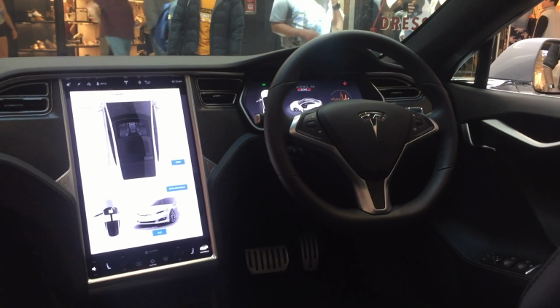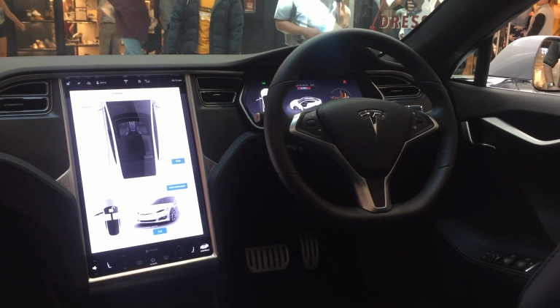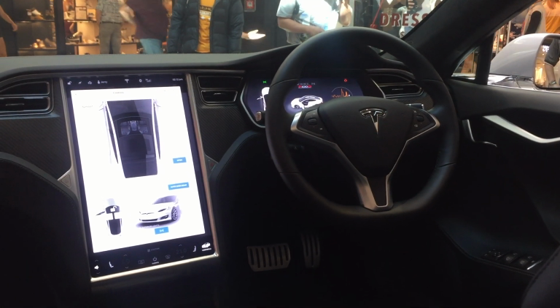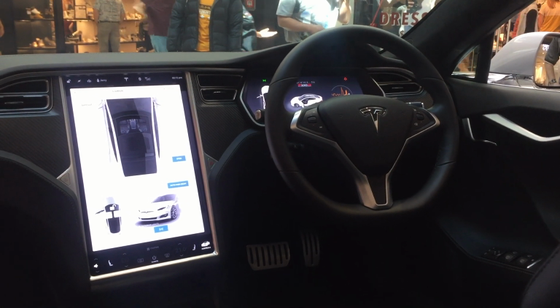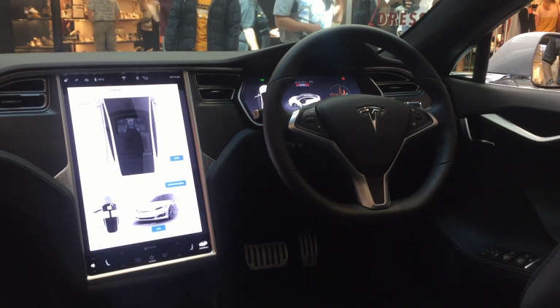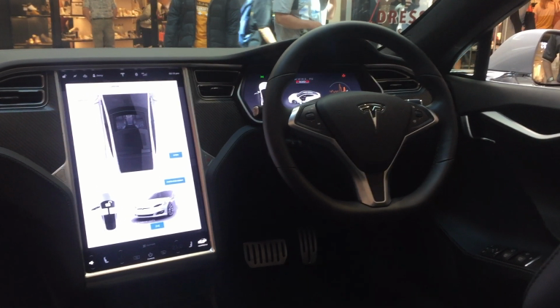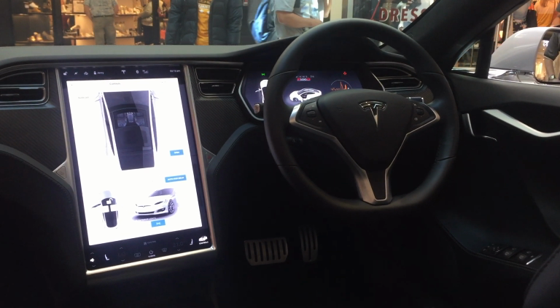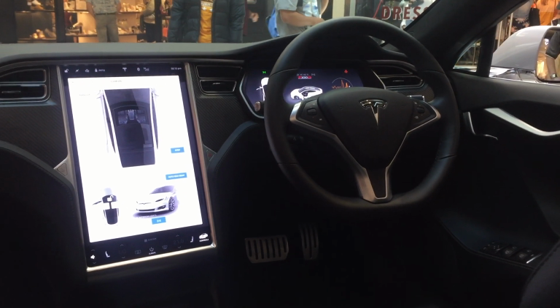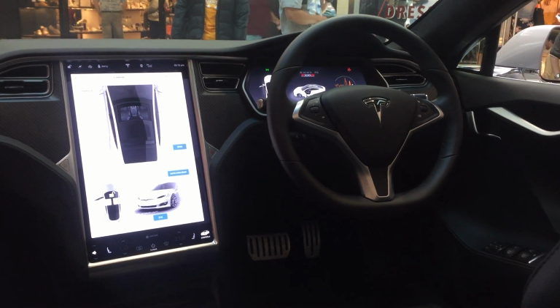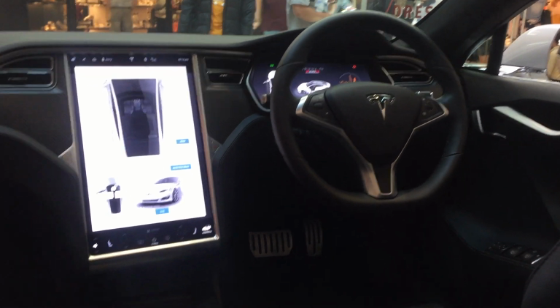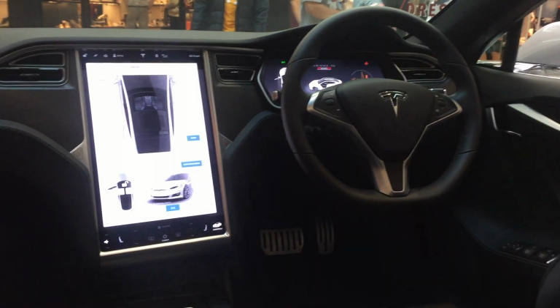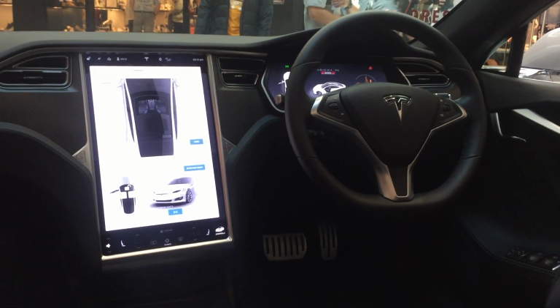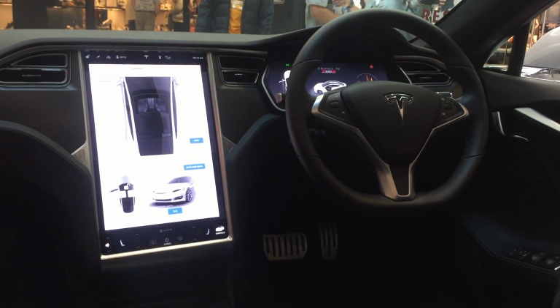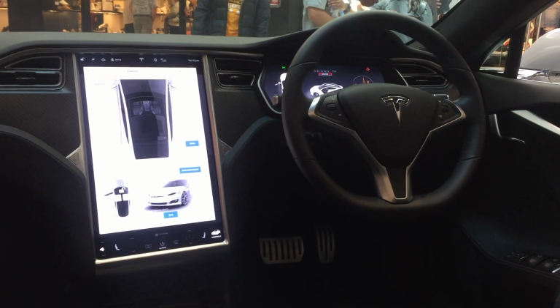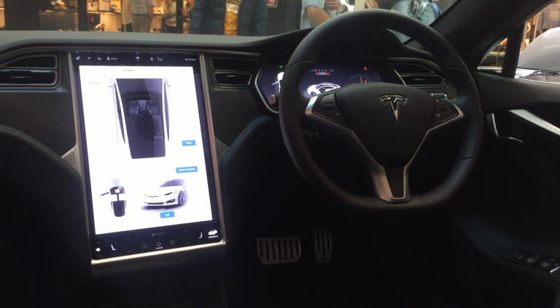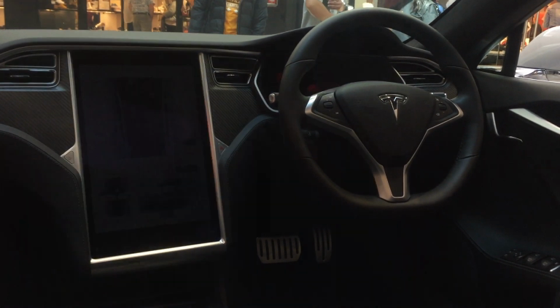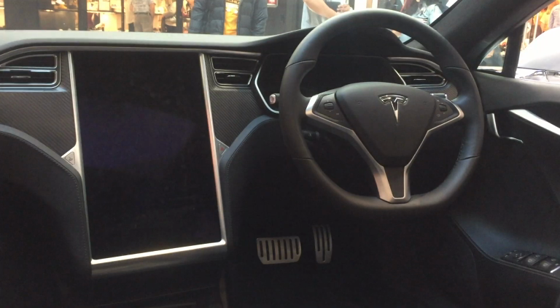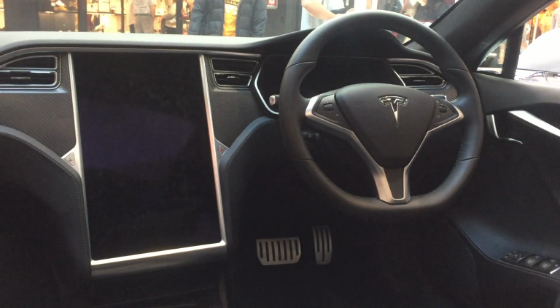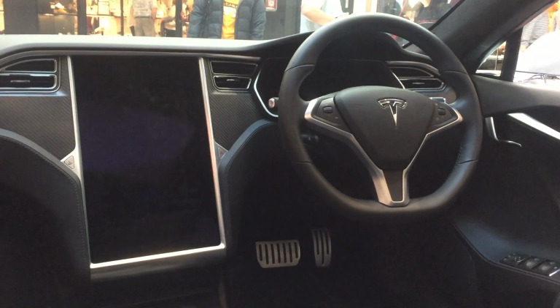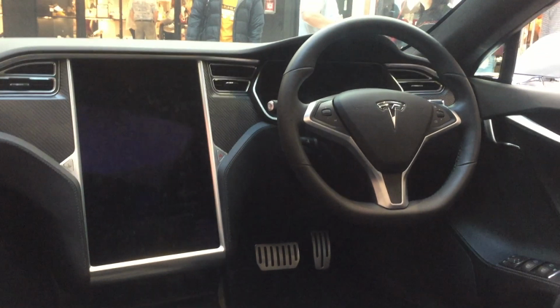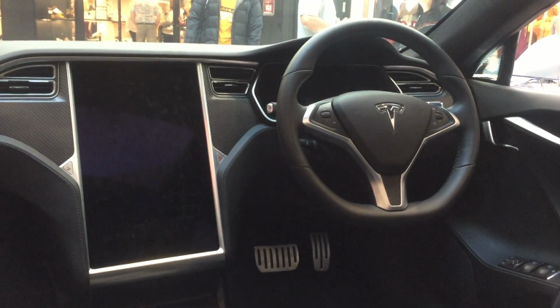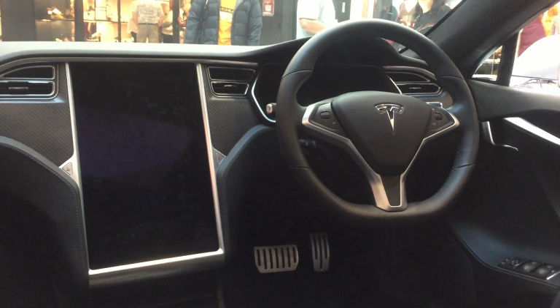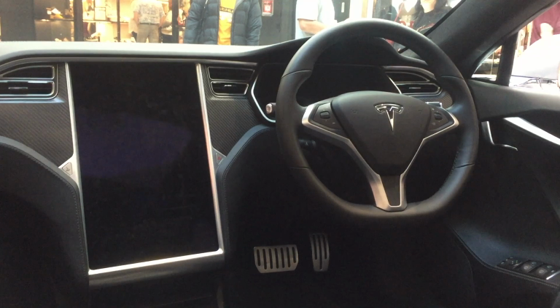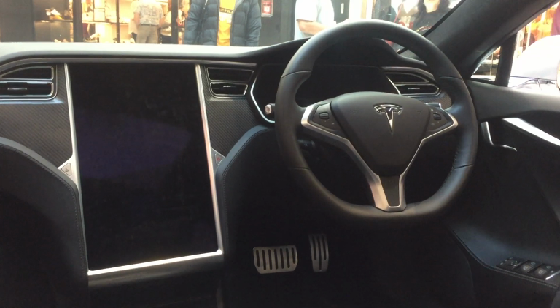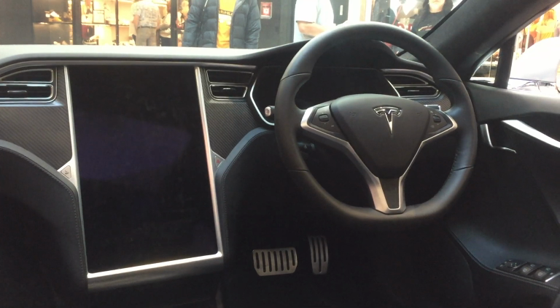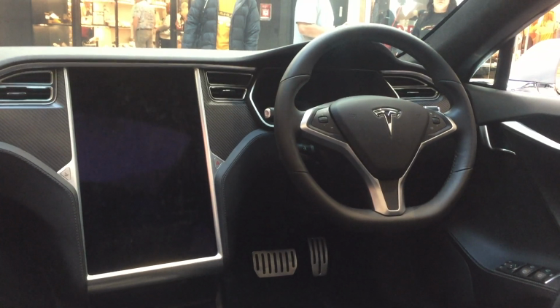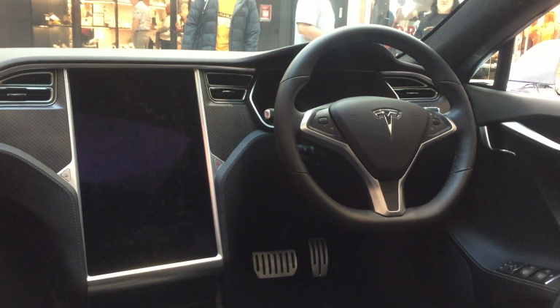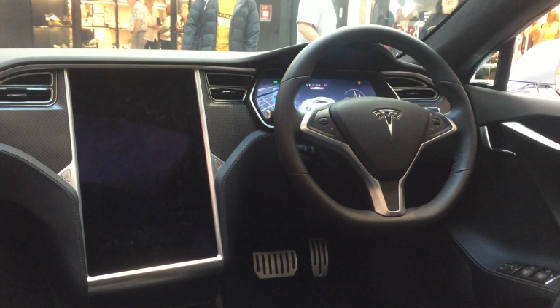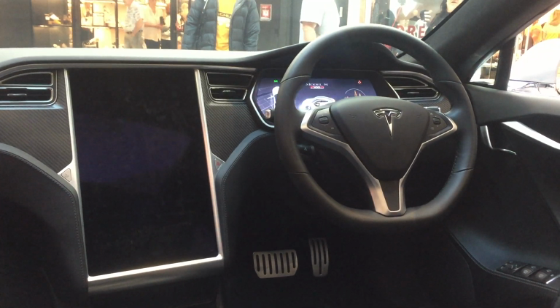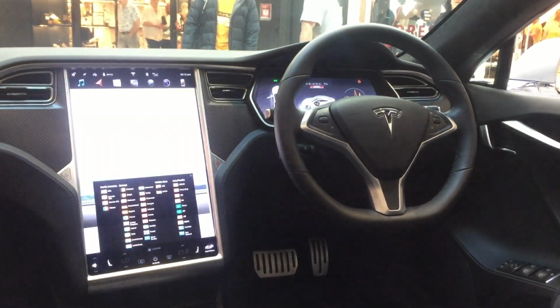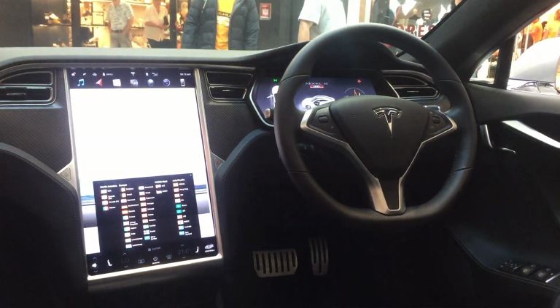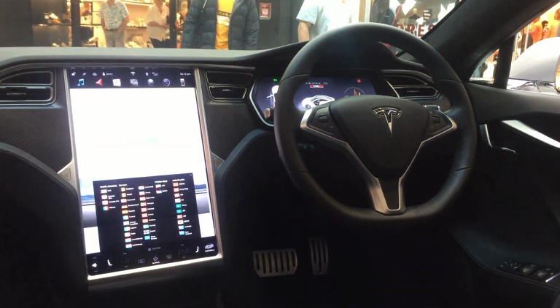This is the Tesla Model X on the inside.